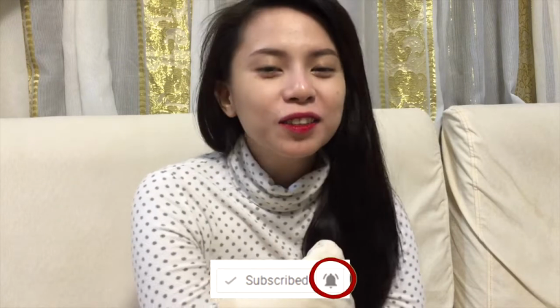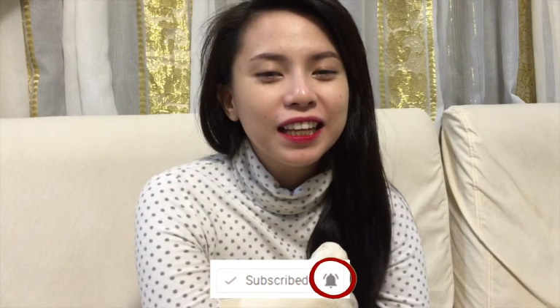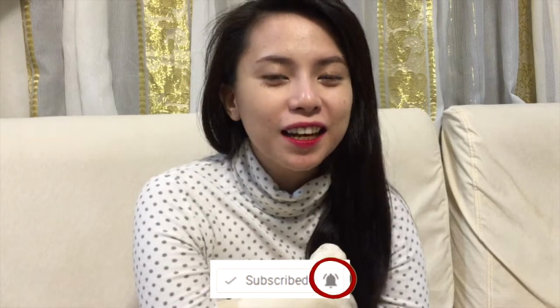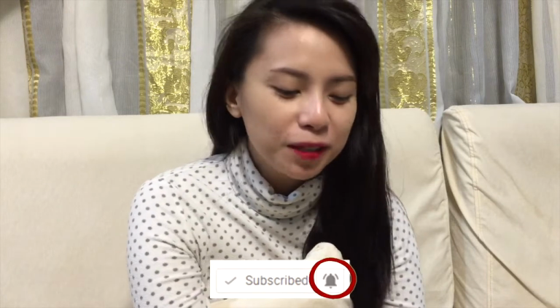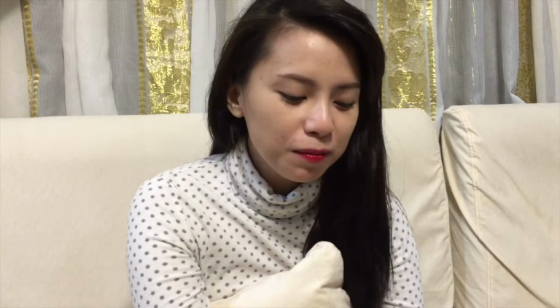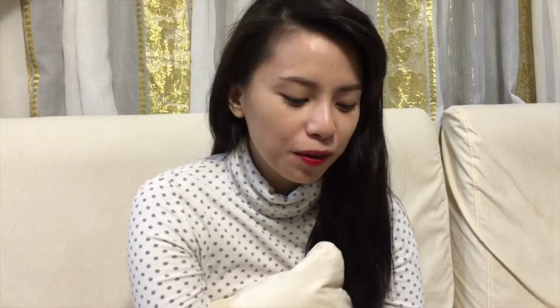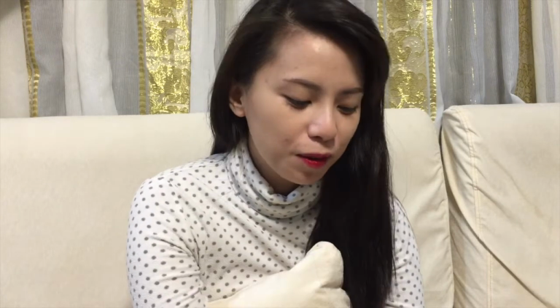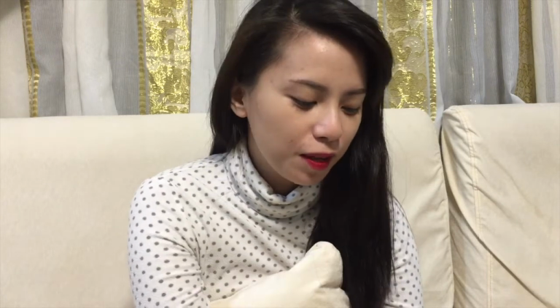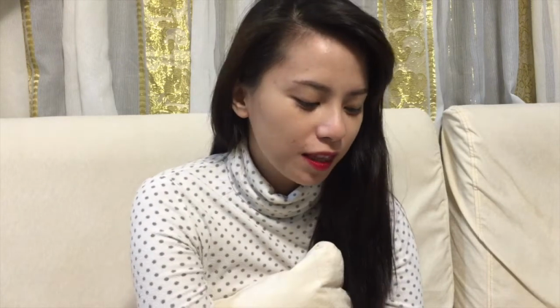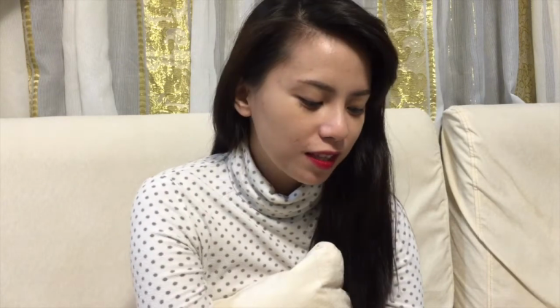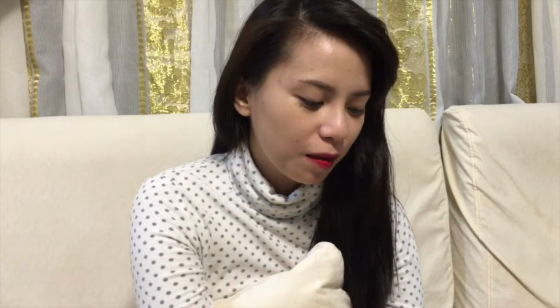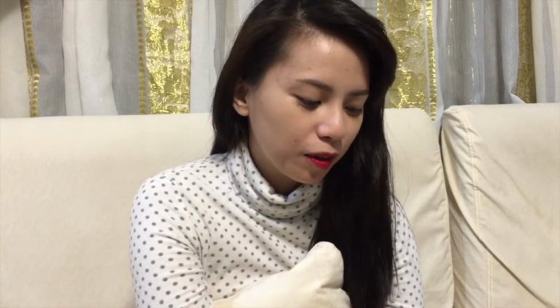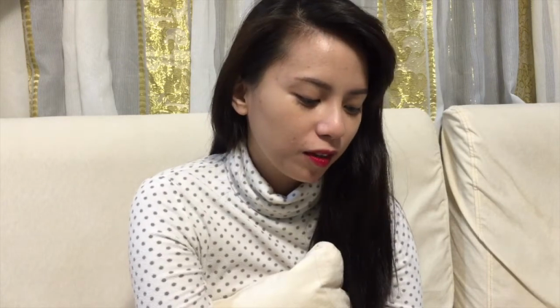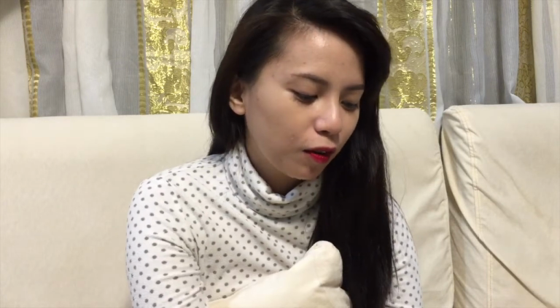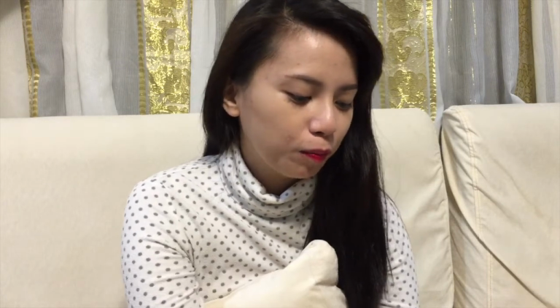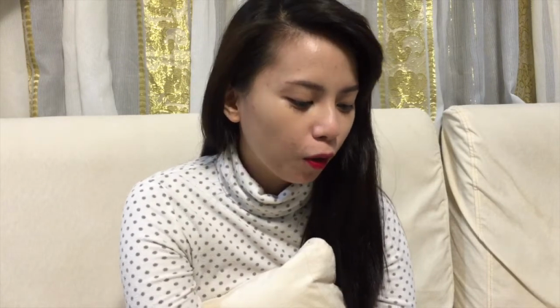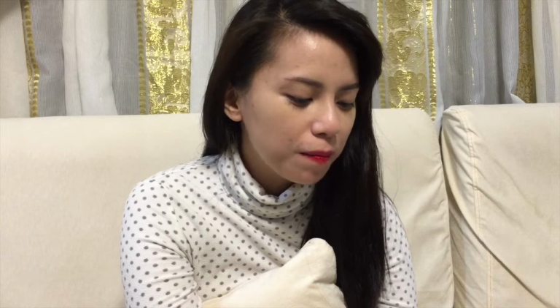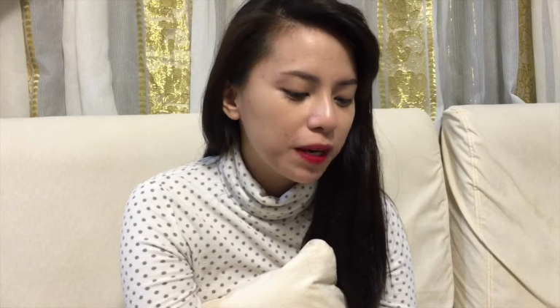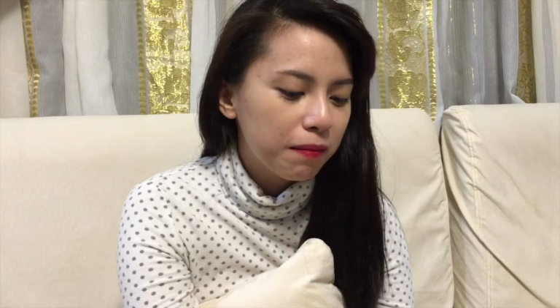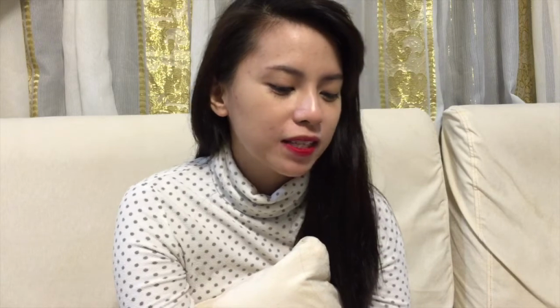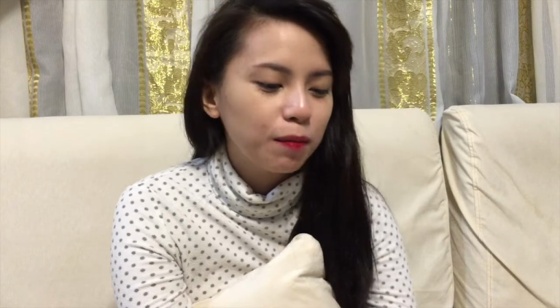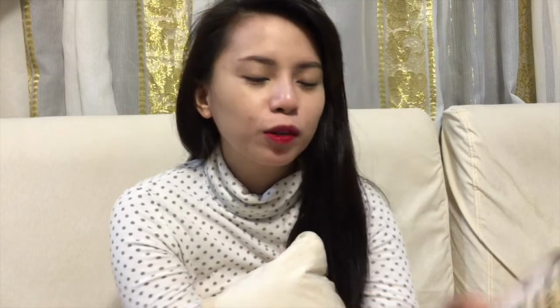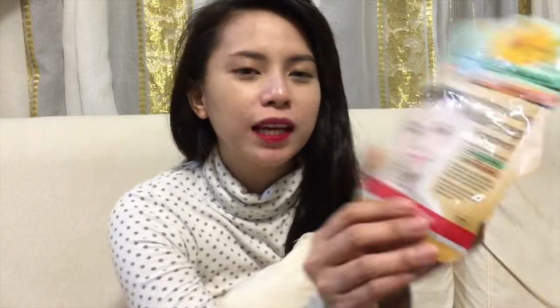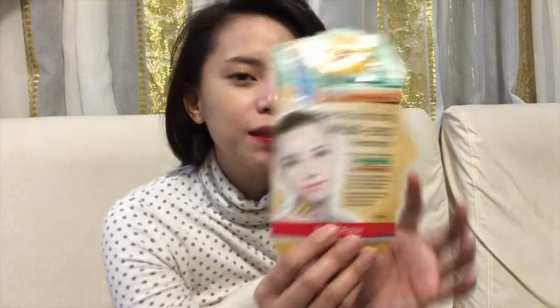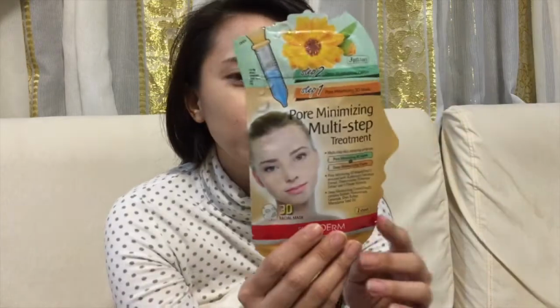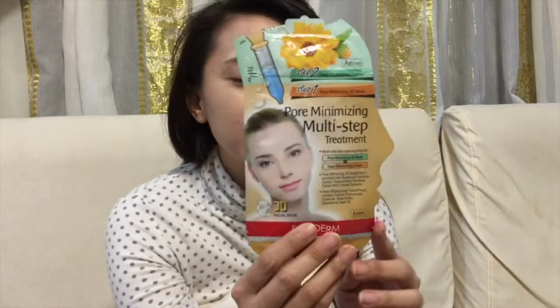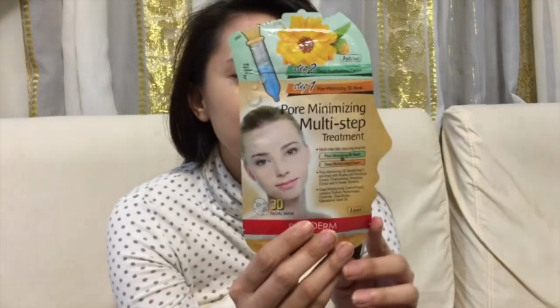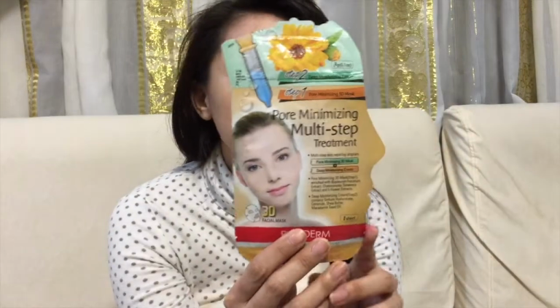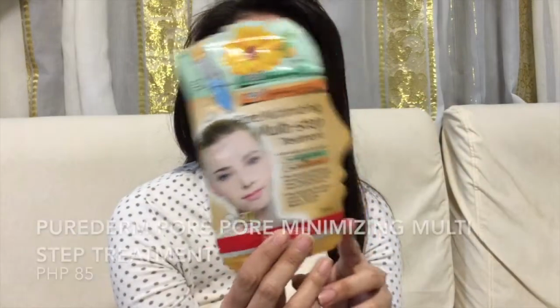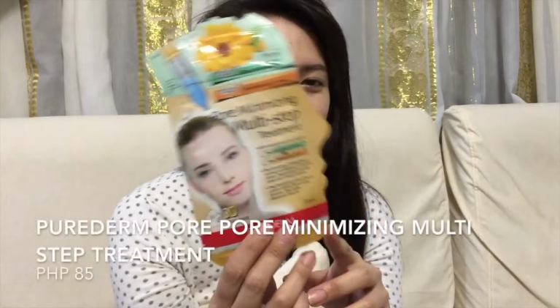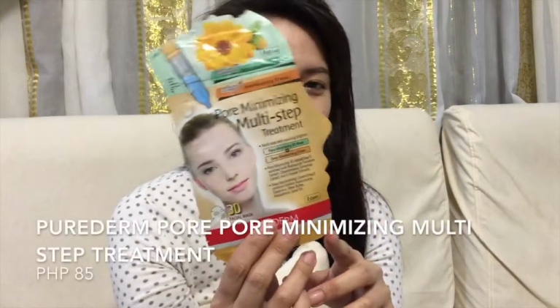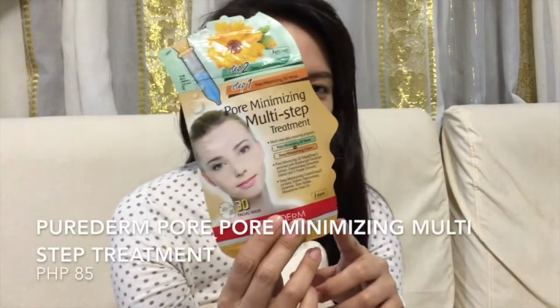Today I'm gonna be reviewing this product called For Minimizing Multi-Step Treatment.